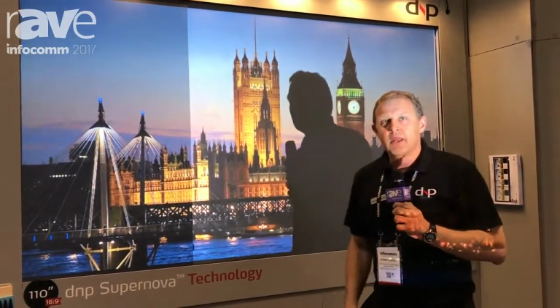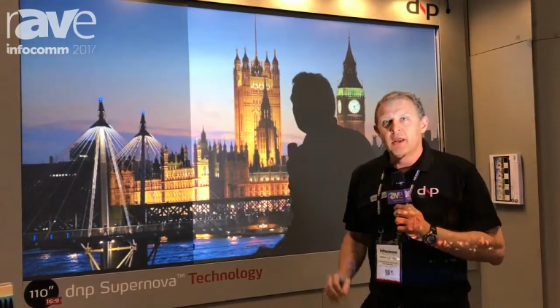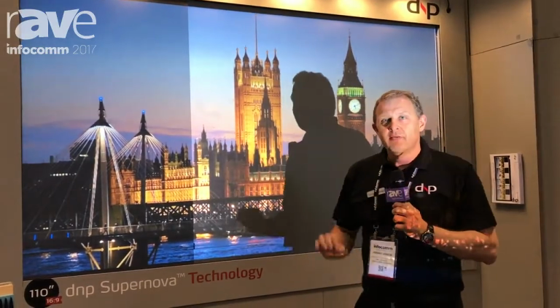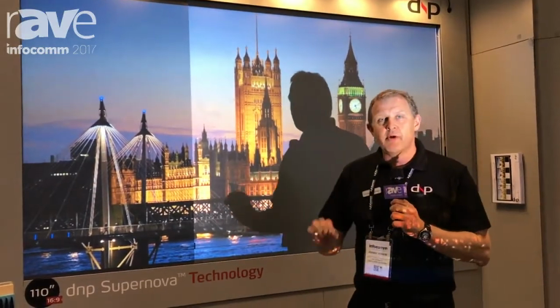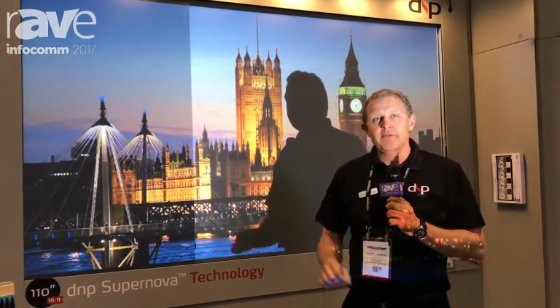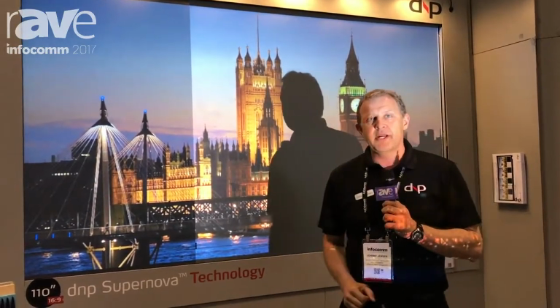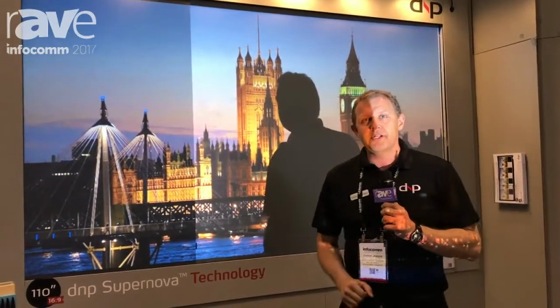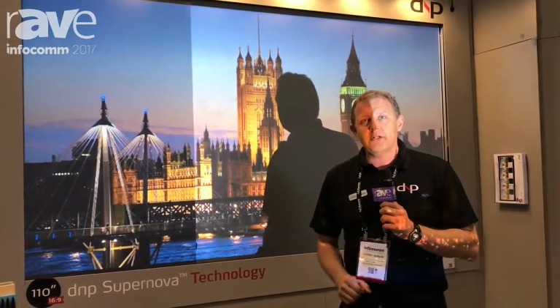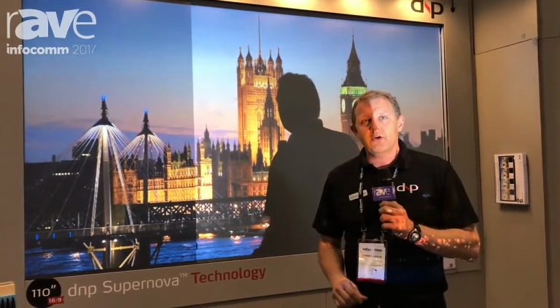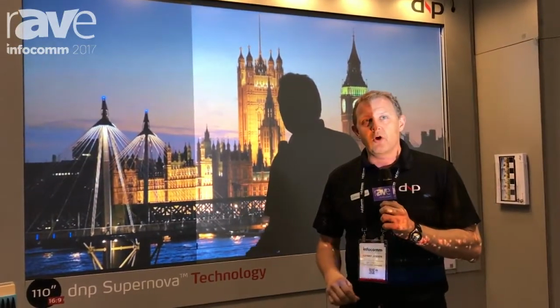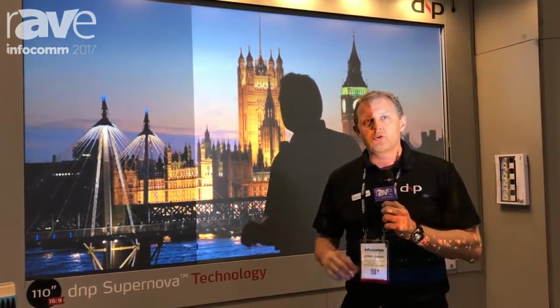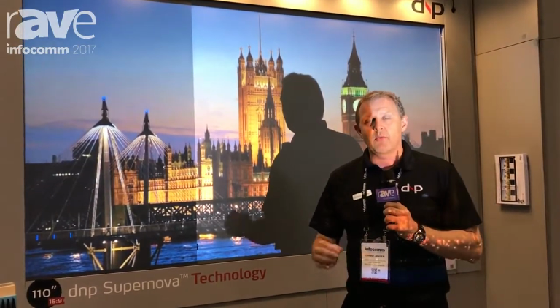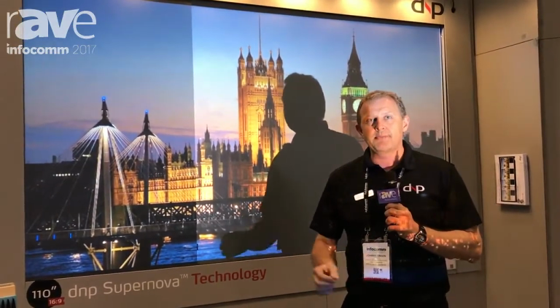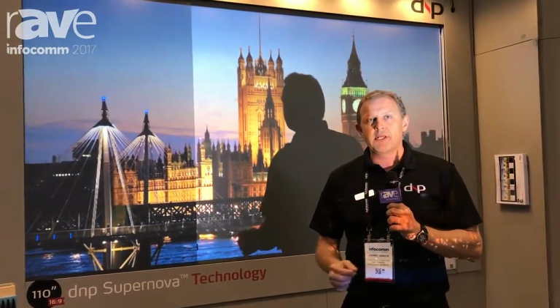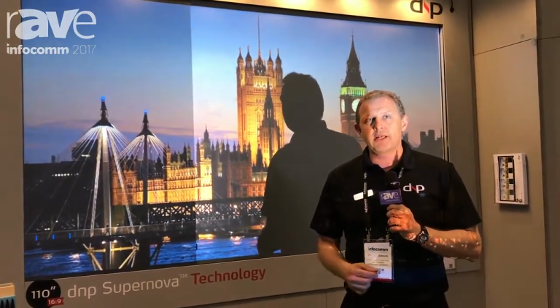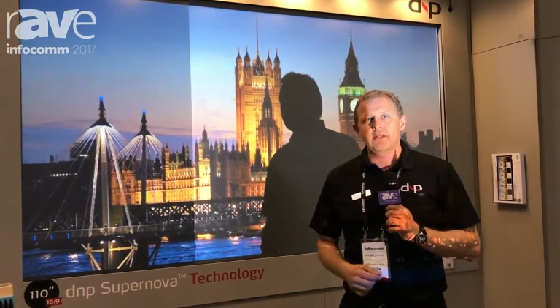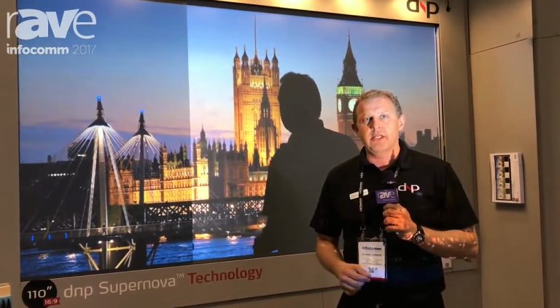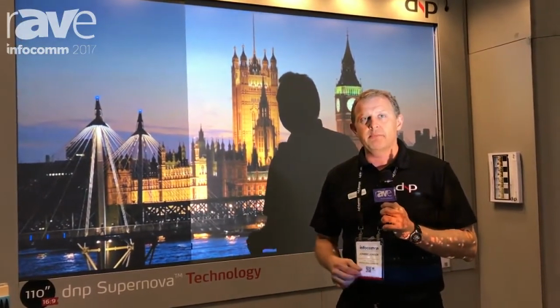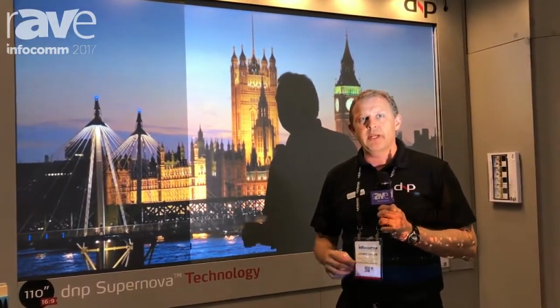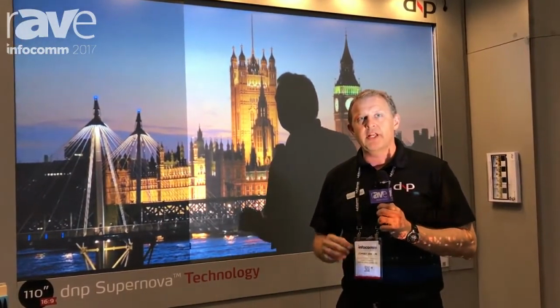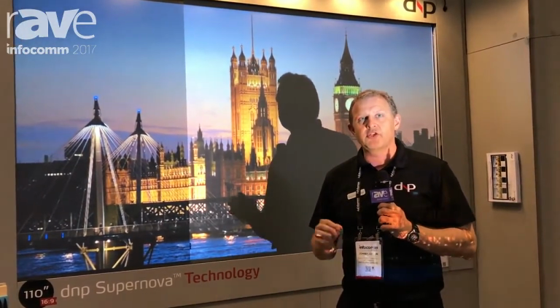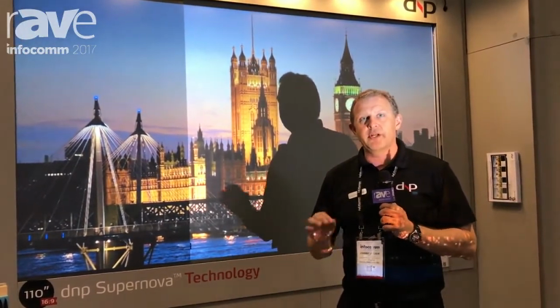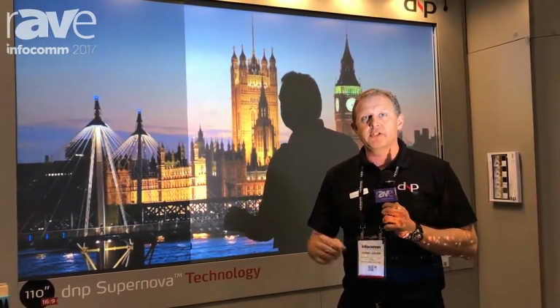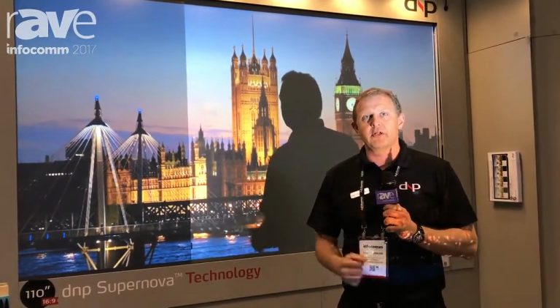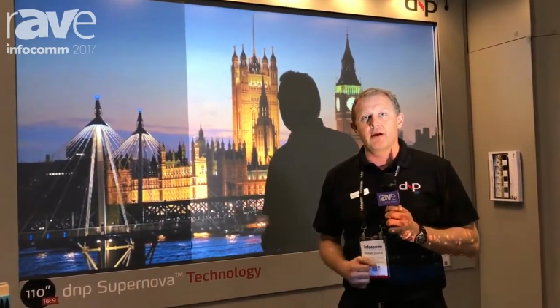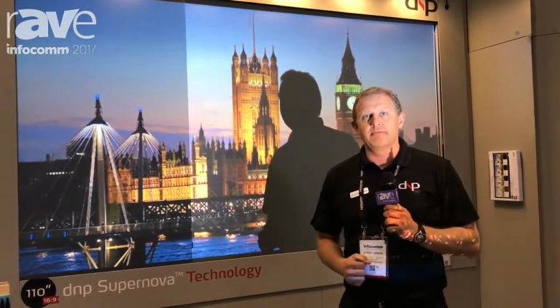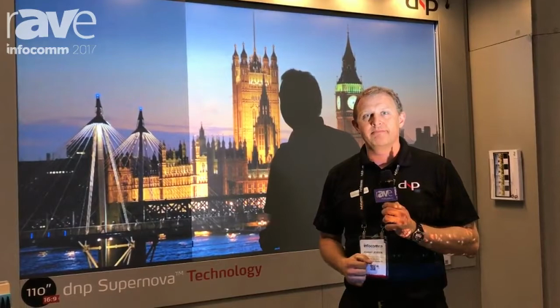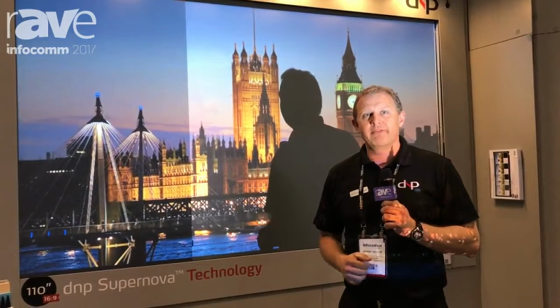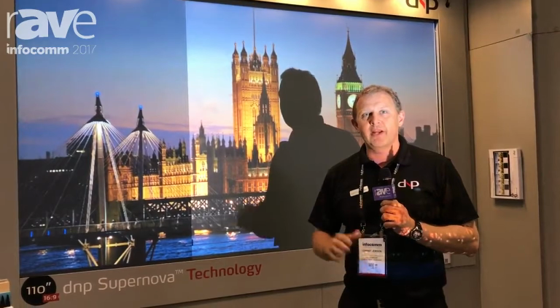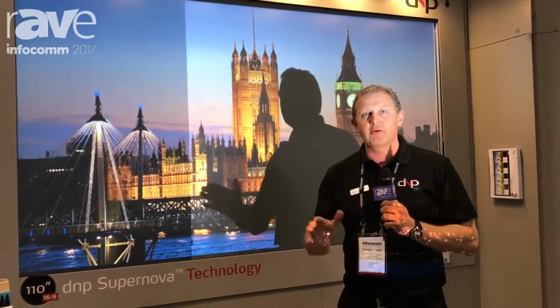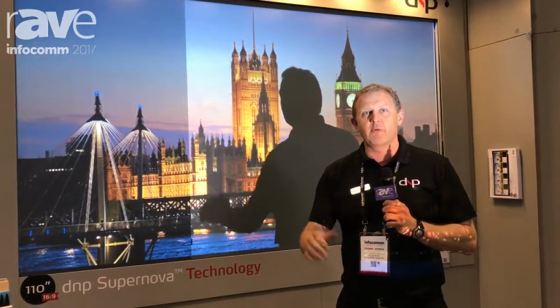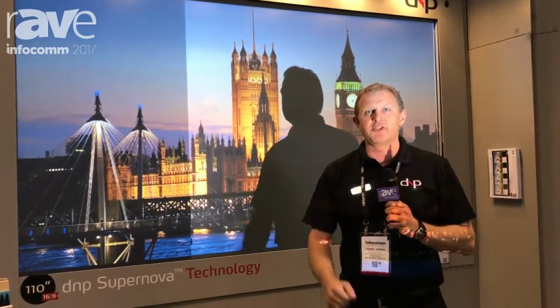For more information, go to our website dnp-screens.com. Thank you for watching.